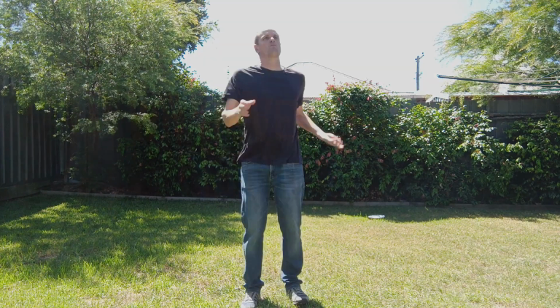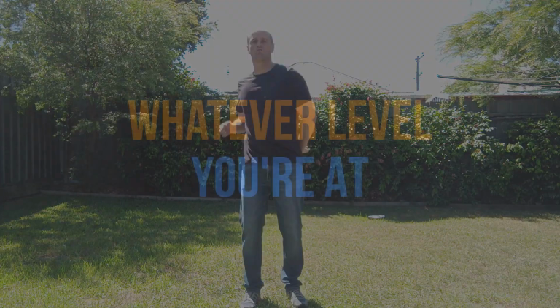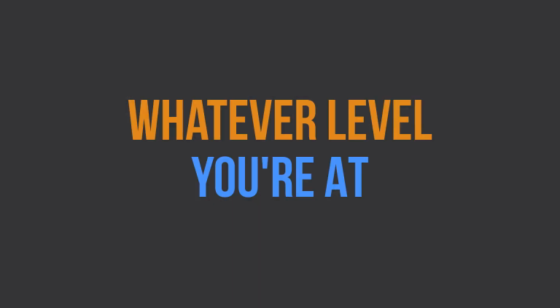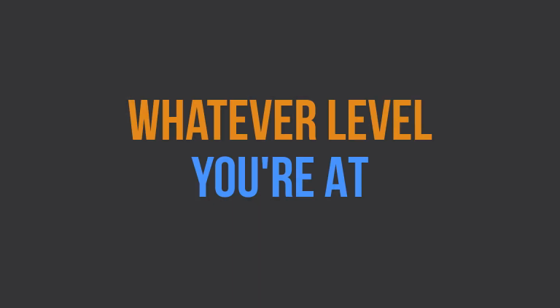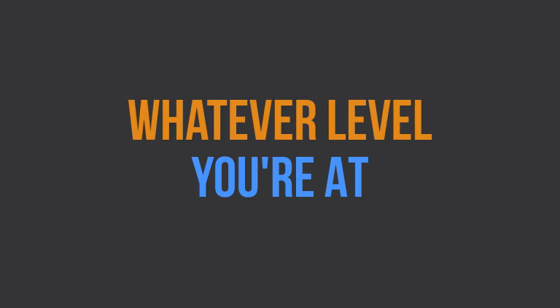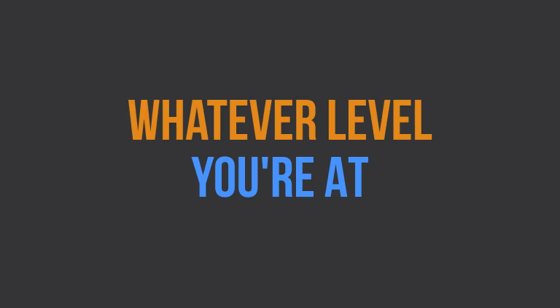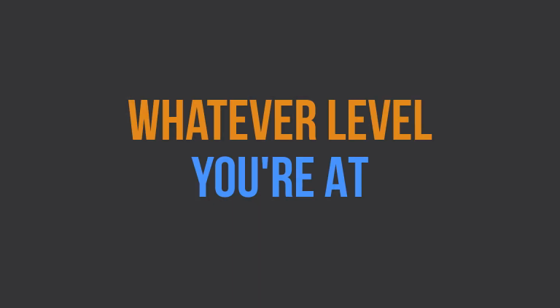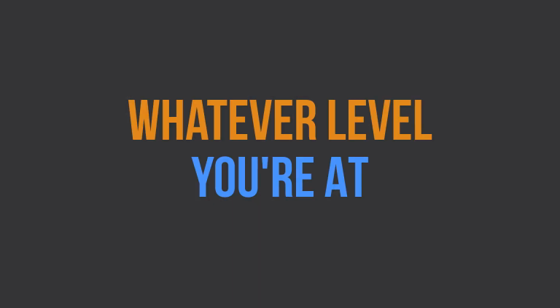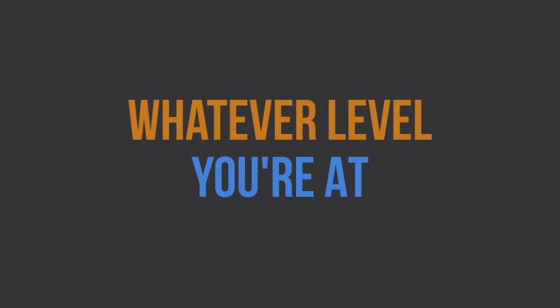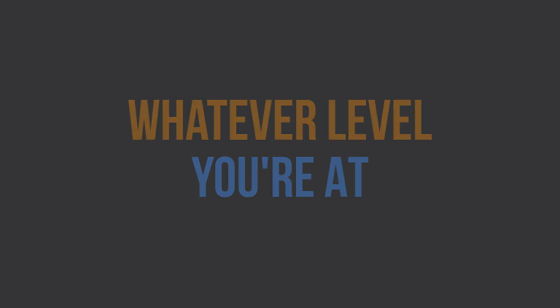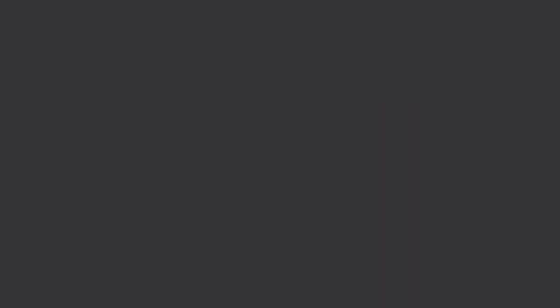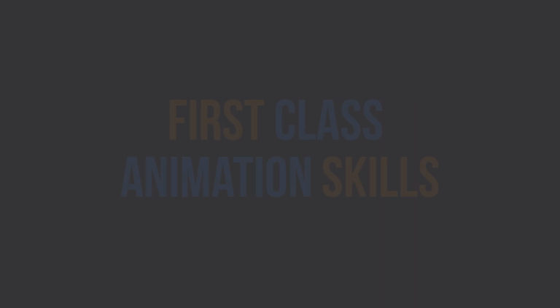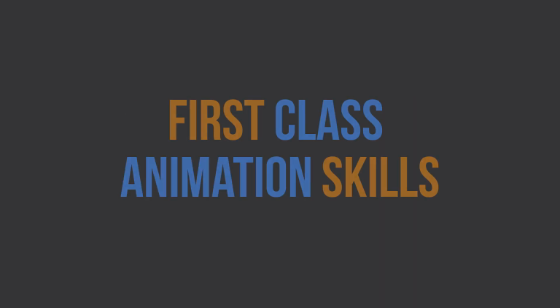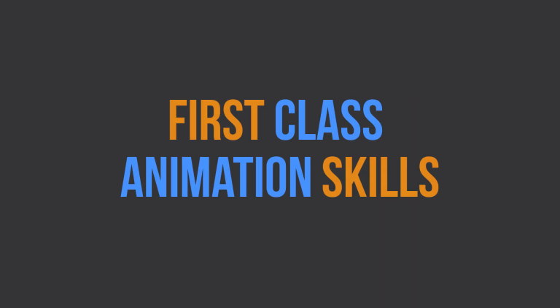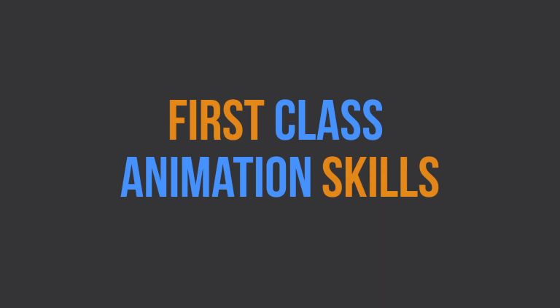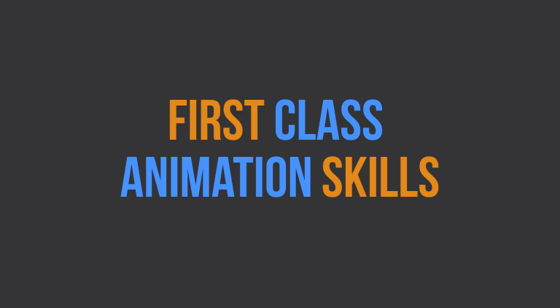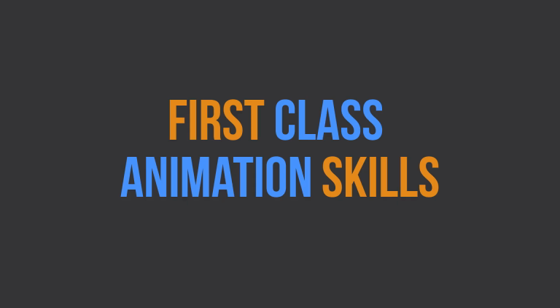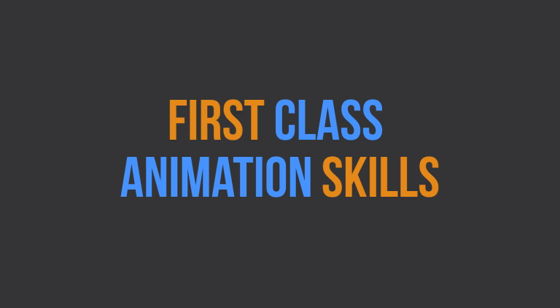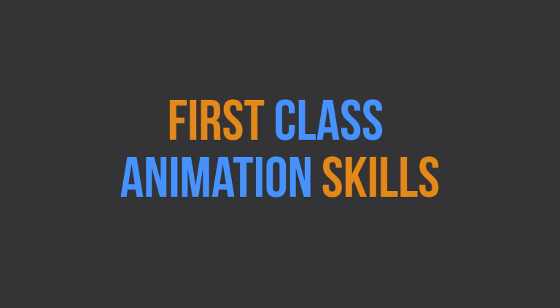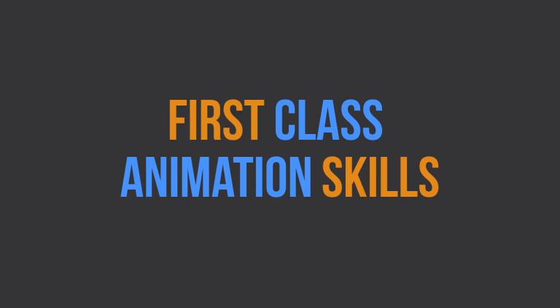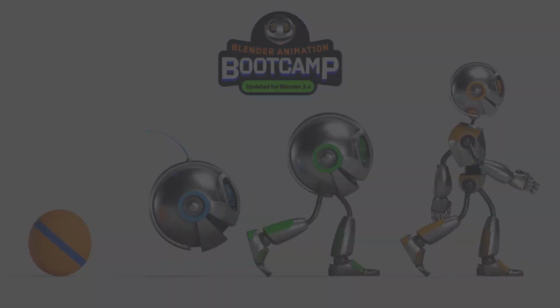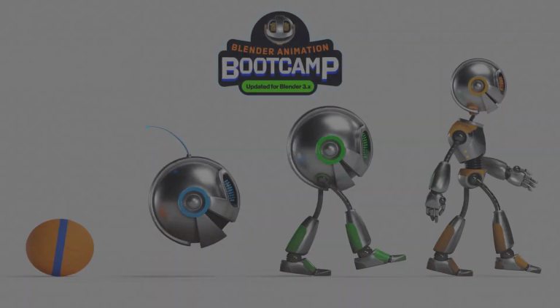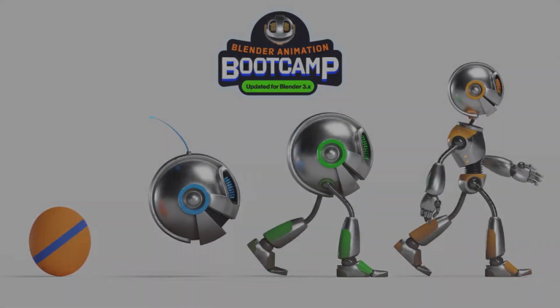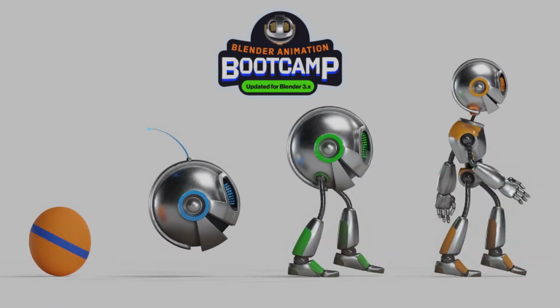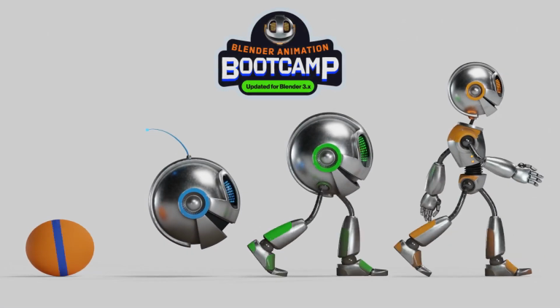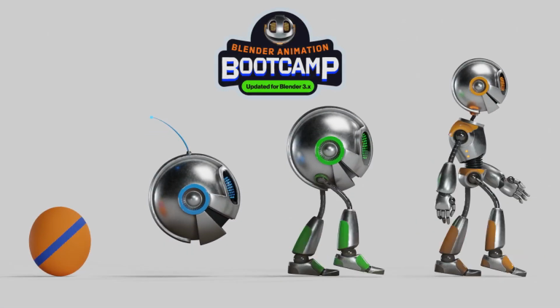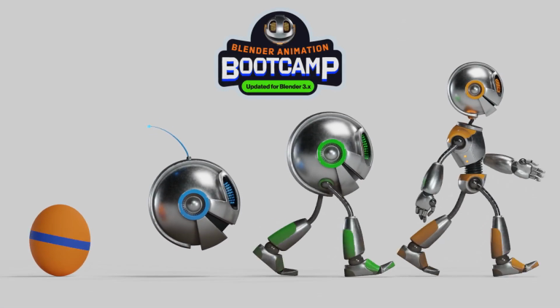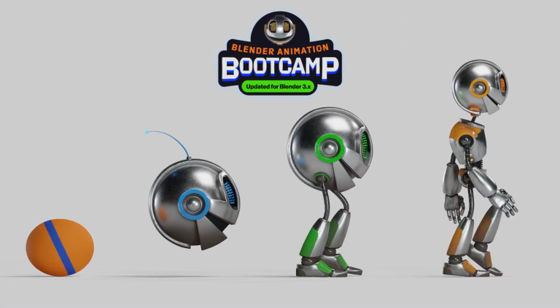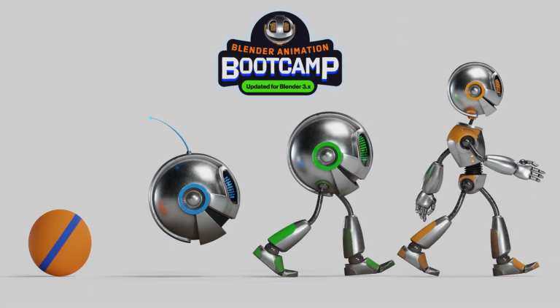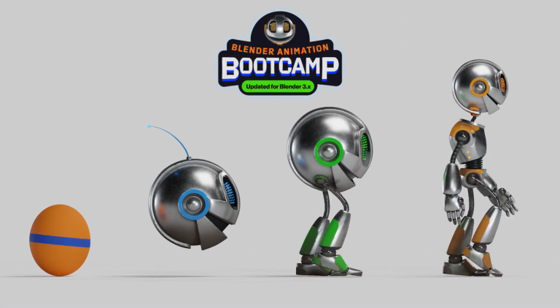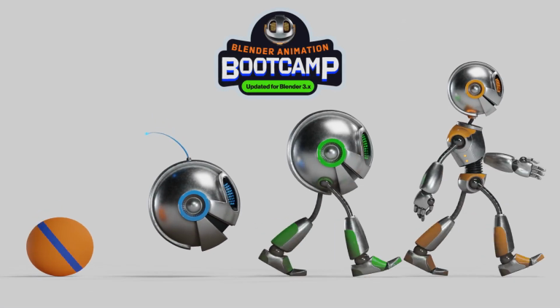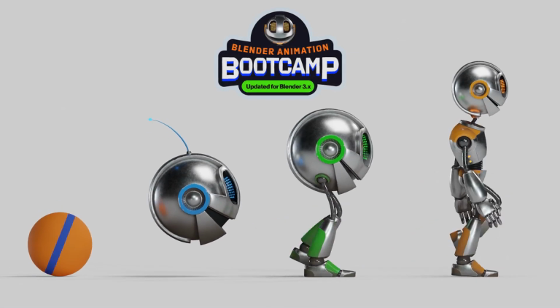So whatever level you're at, if you want to begin developing first-class animation skills, then the Animation Bootcamp is for you.